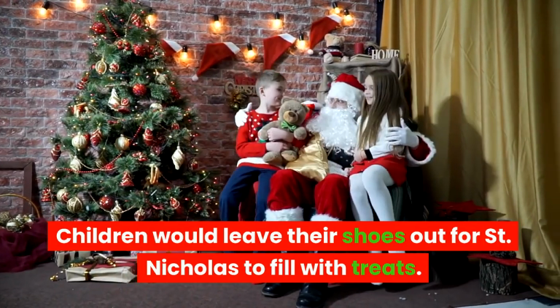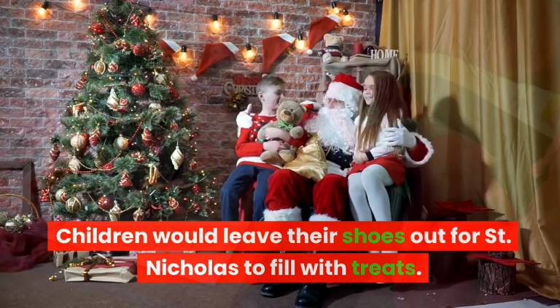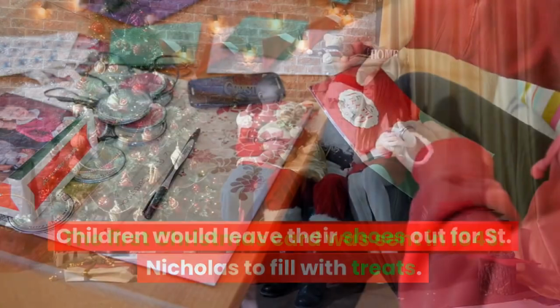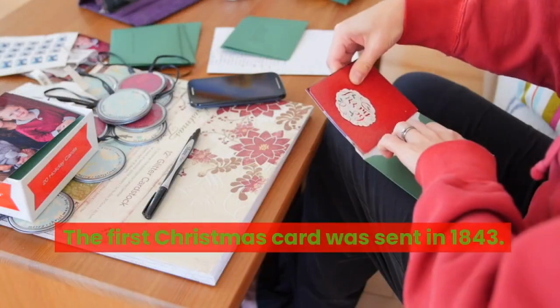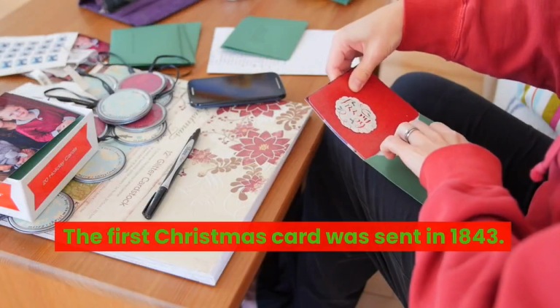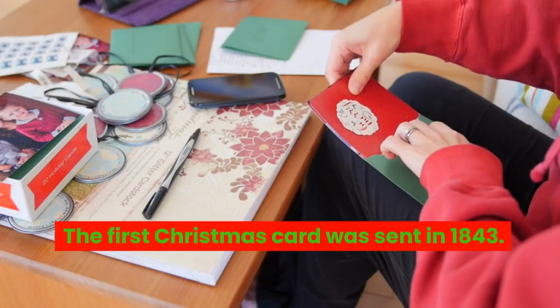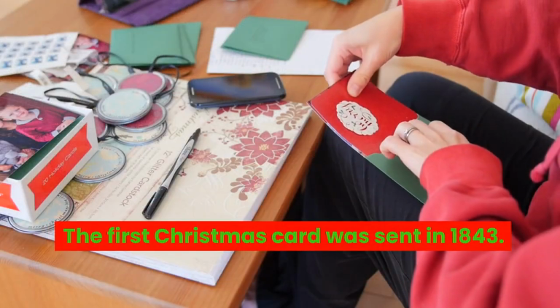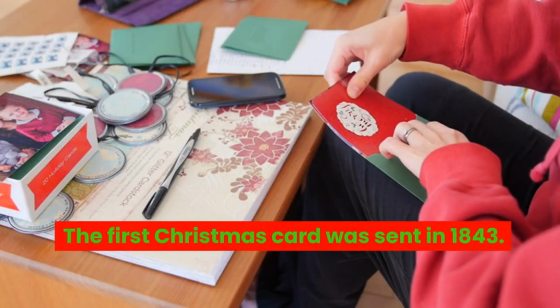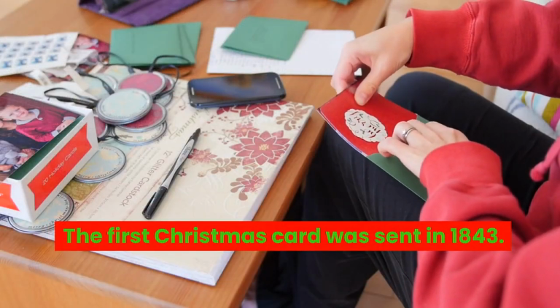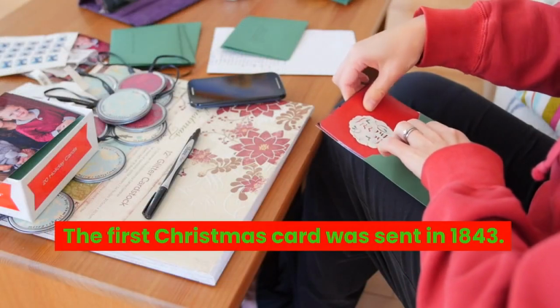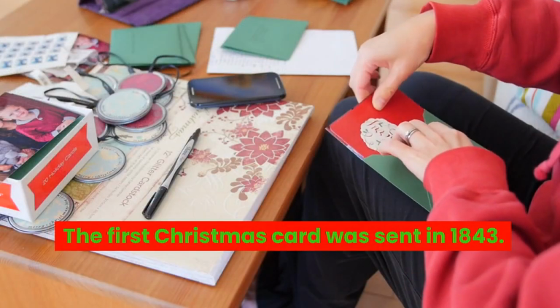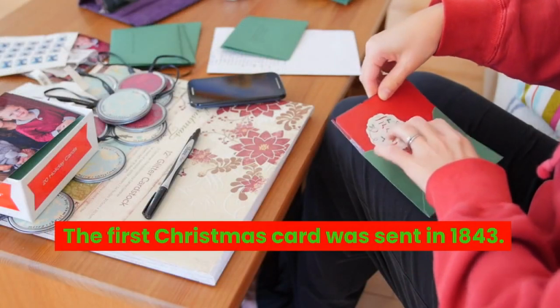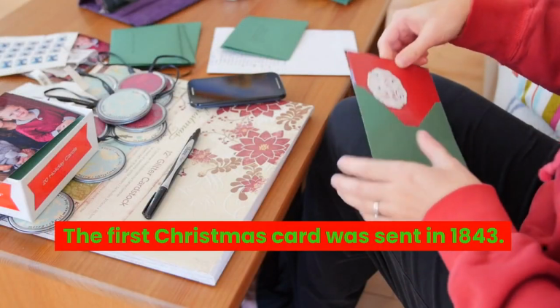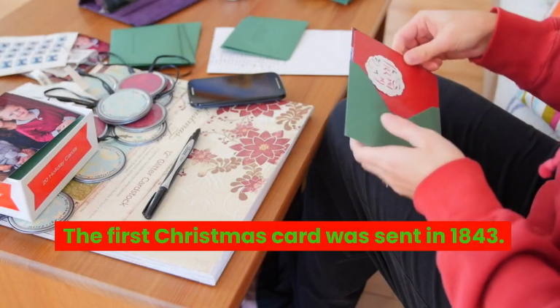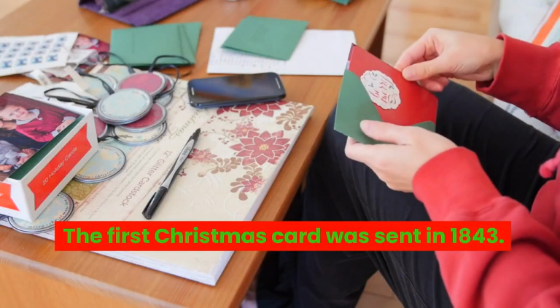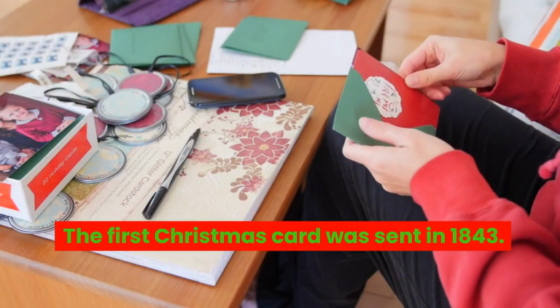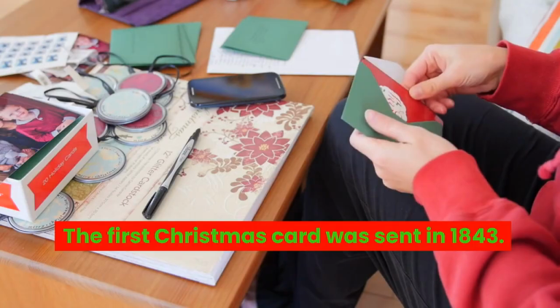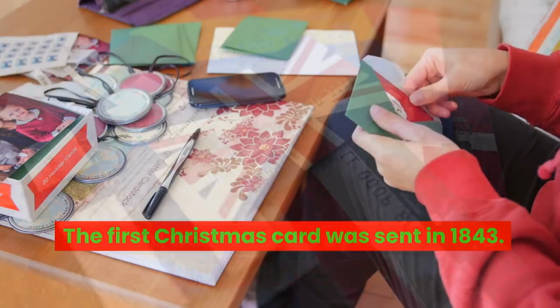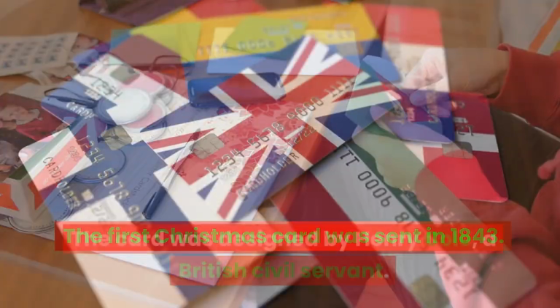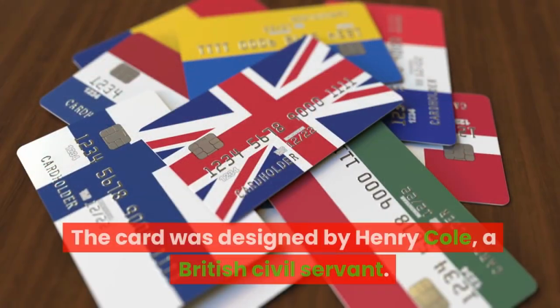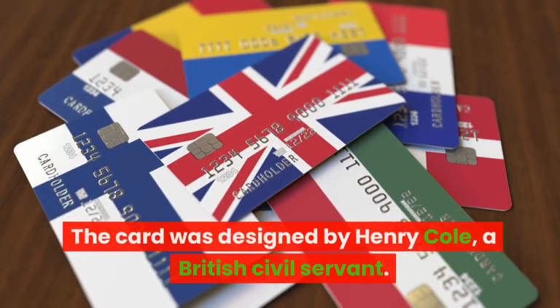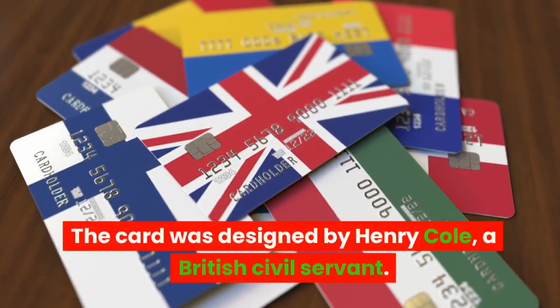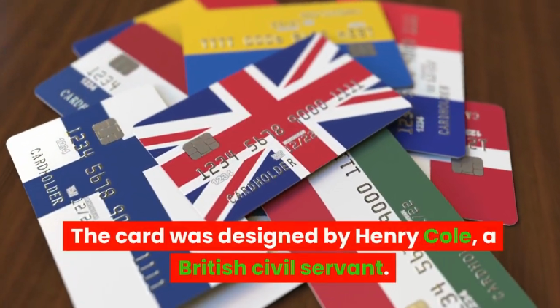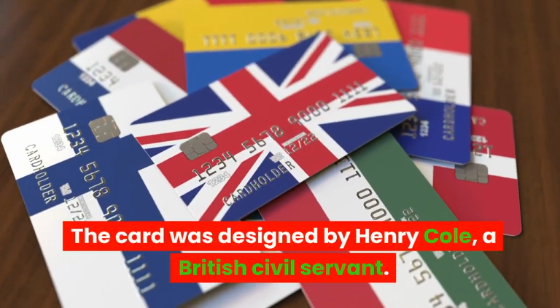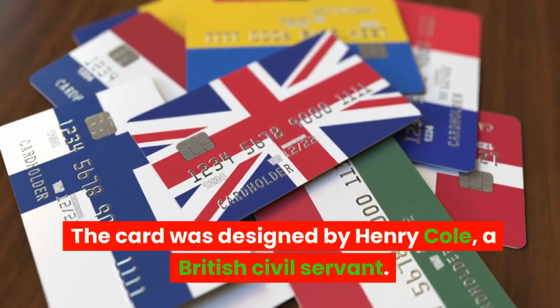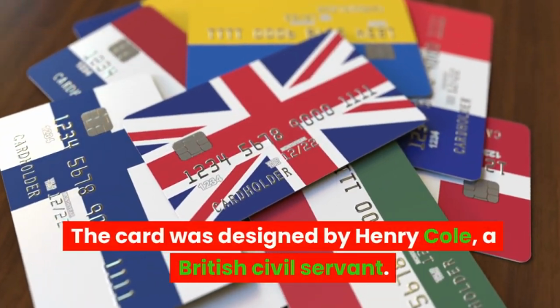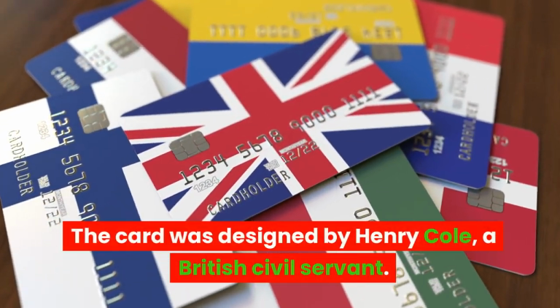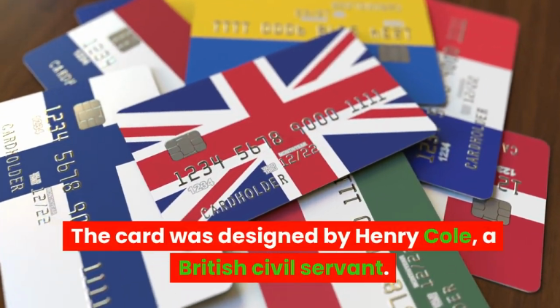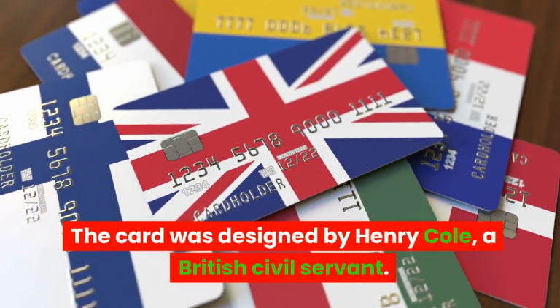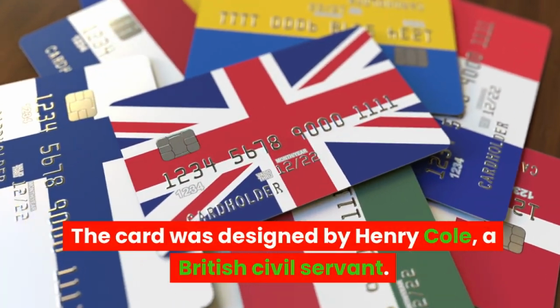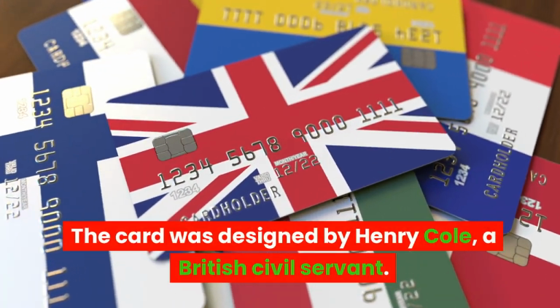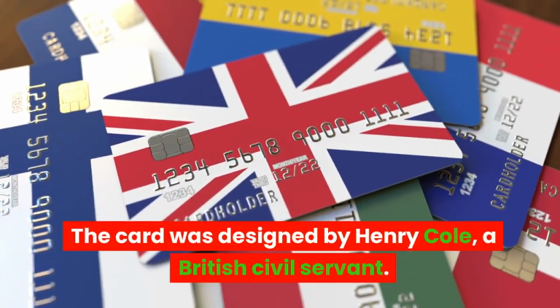The first Christmas card was sent in 1843. The card was designed by Henry Cole, a British civil servant.